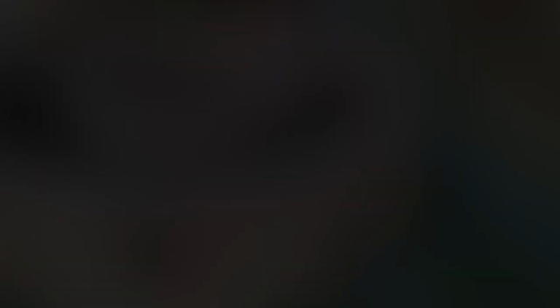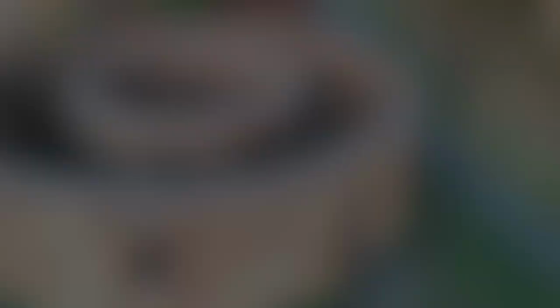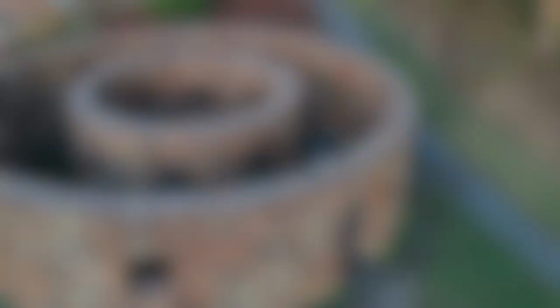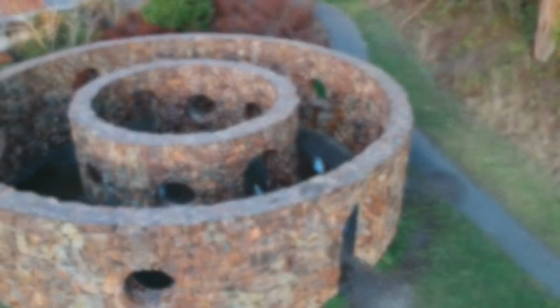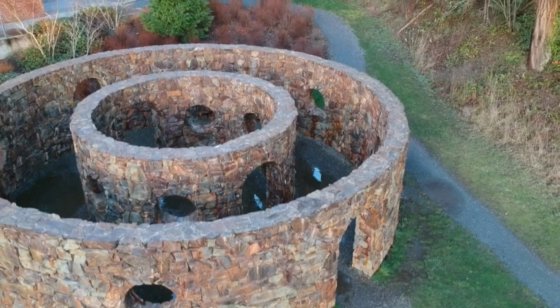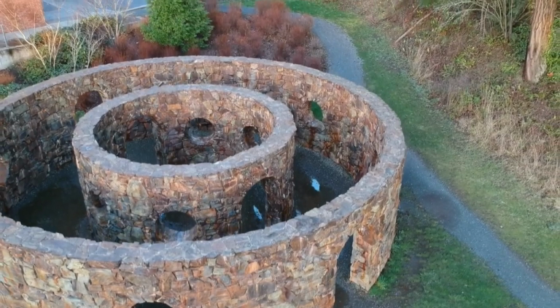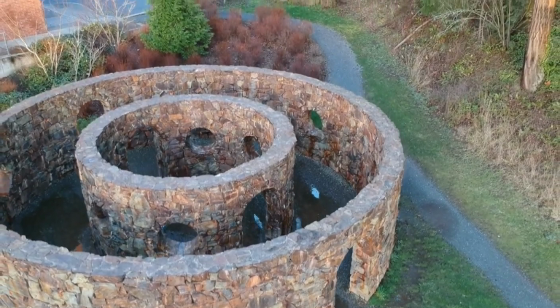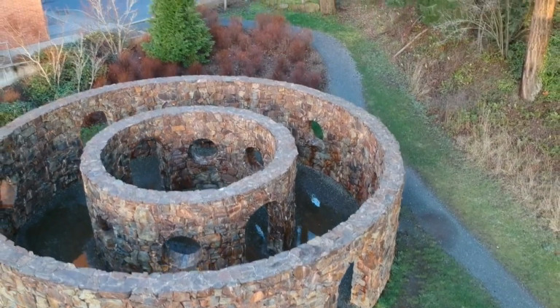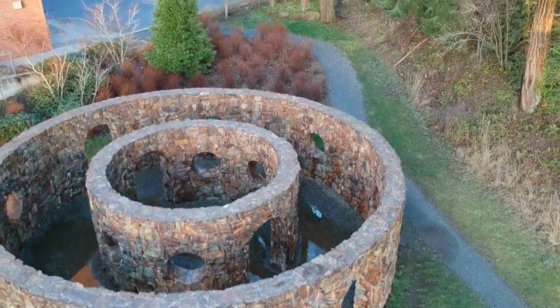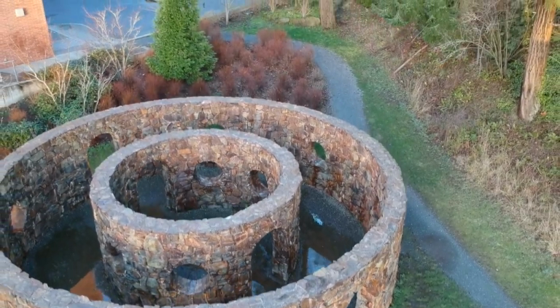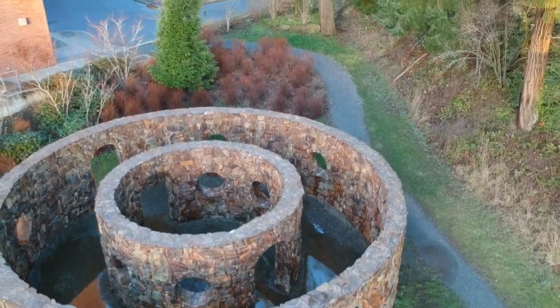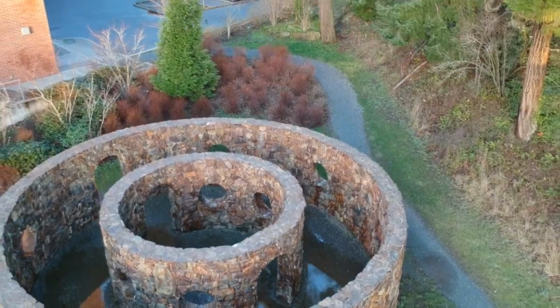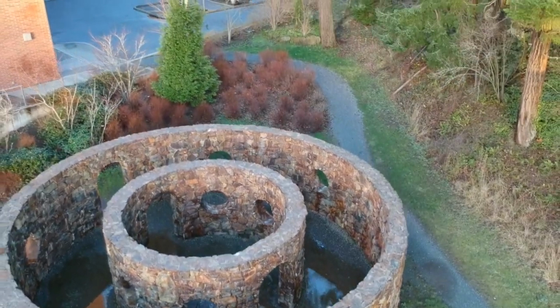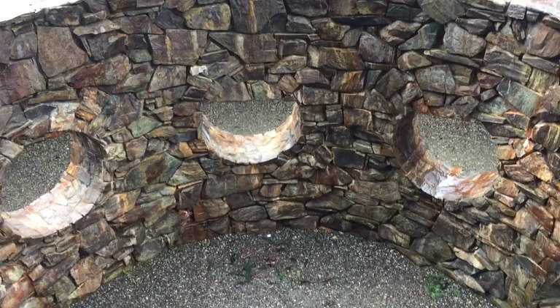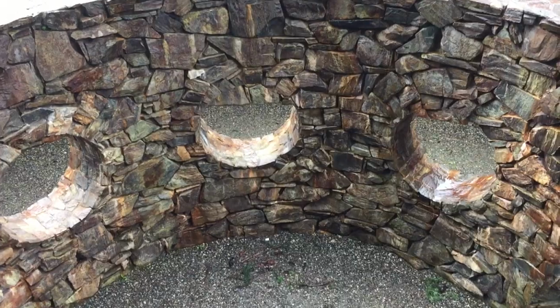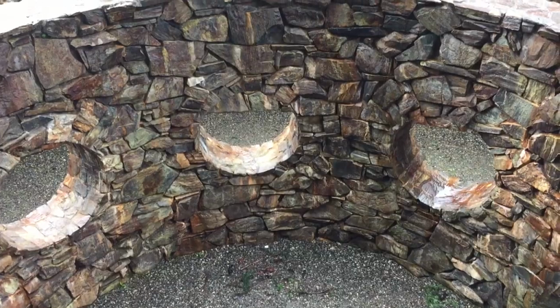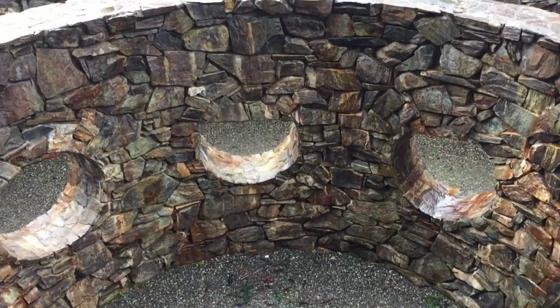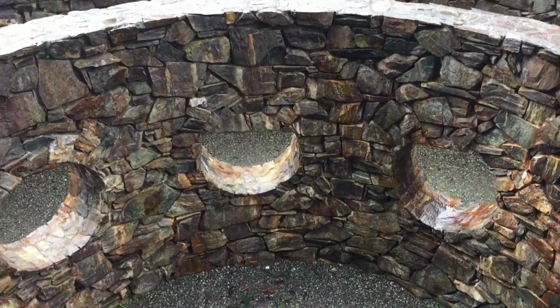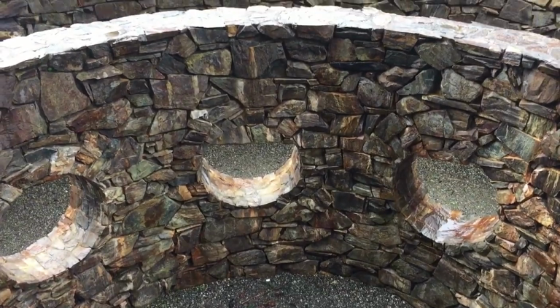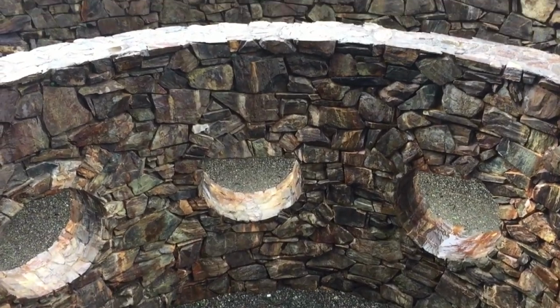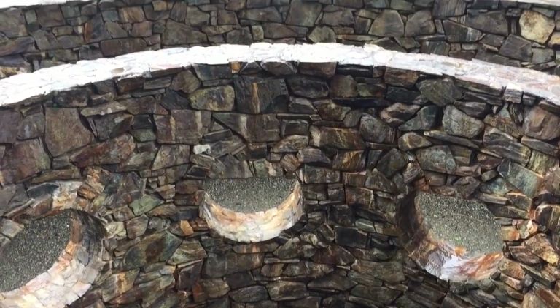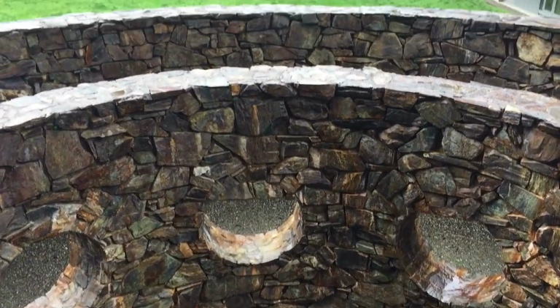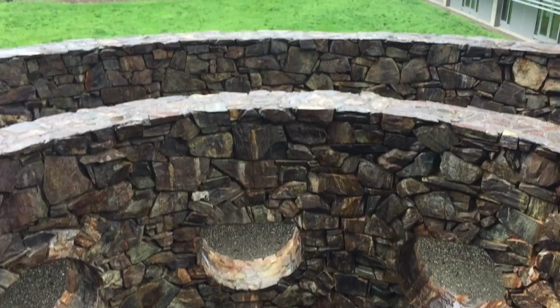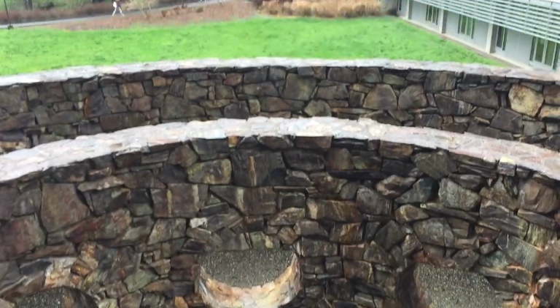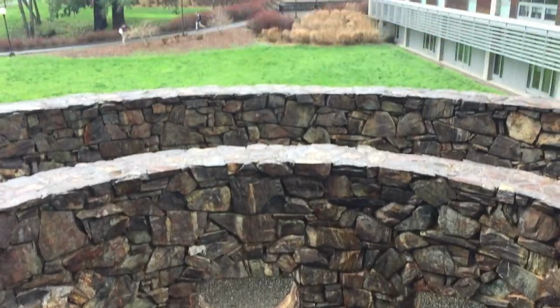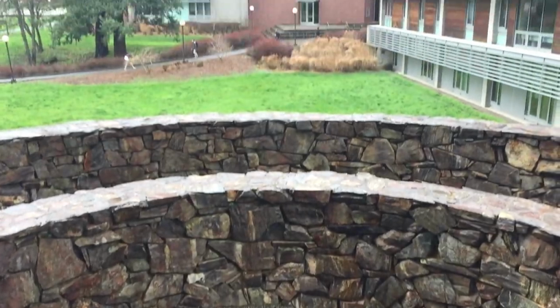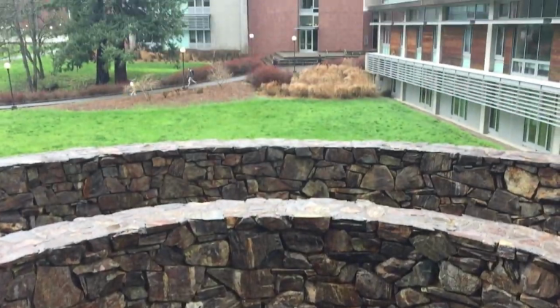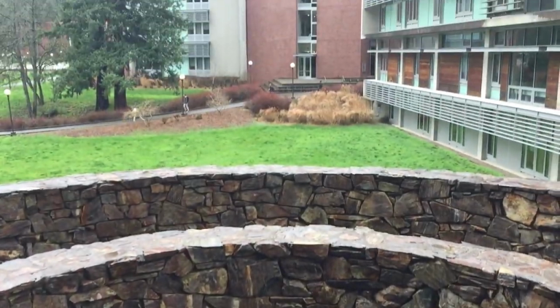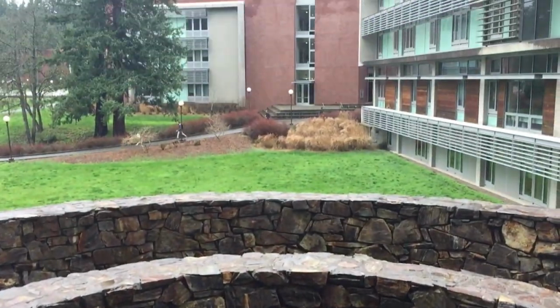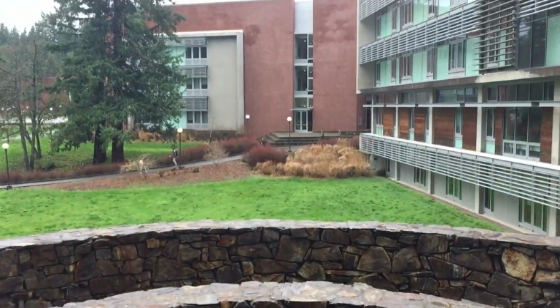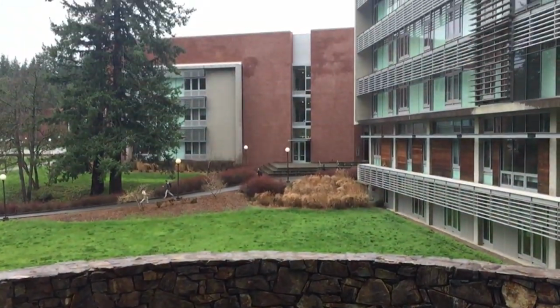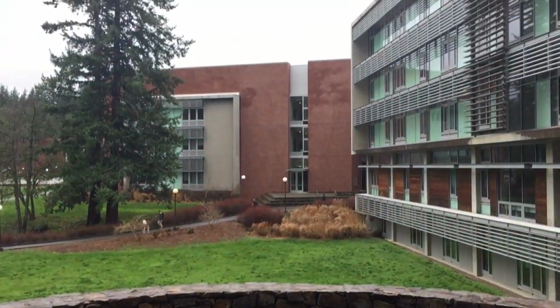What you're looking at is the beautiful environmental art piece, The Rock Rings, by Nancy Holt, here on Western Washington University's campus.